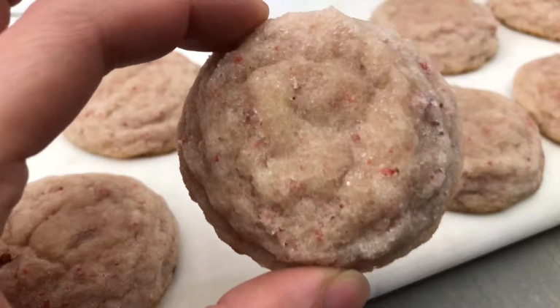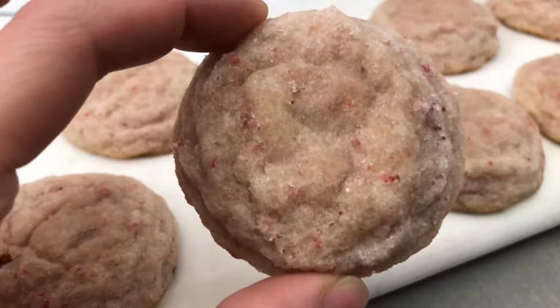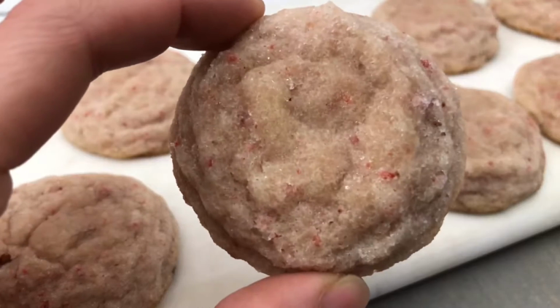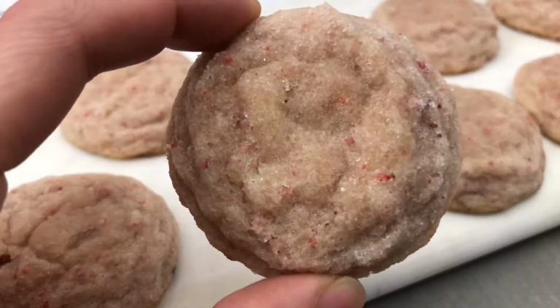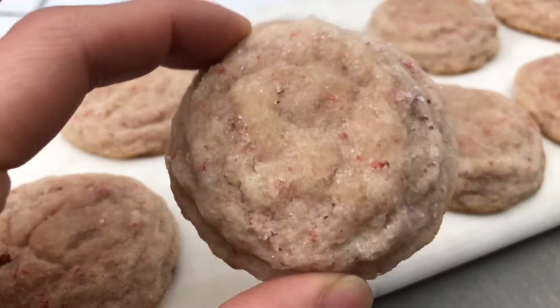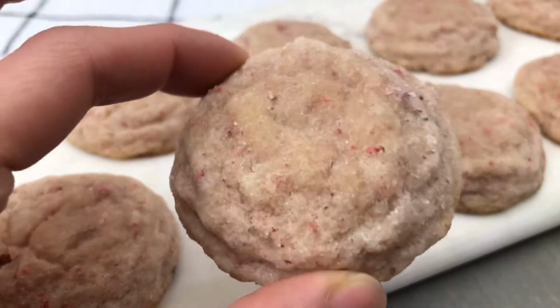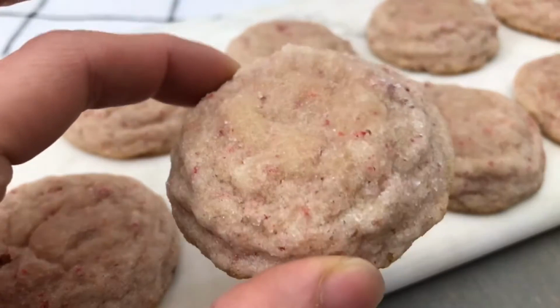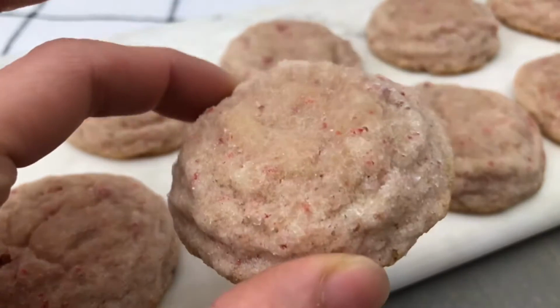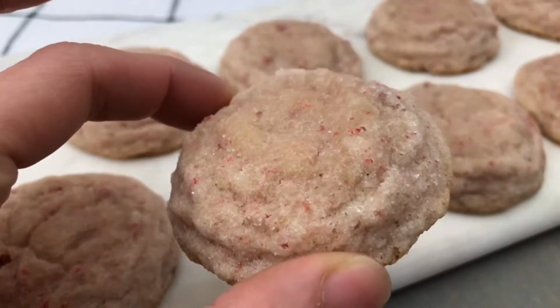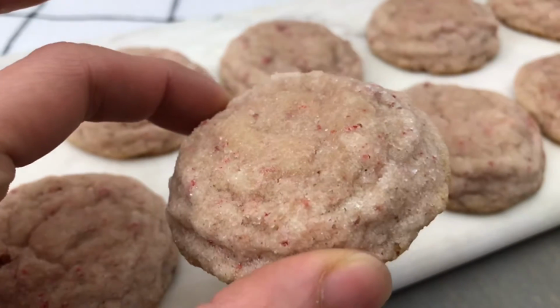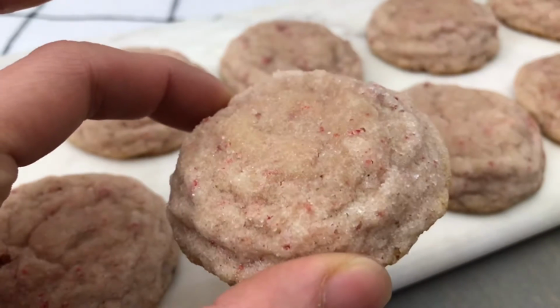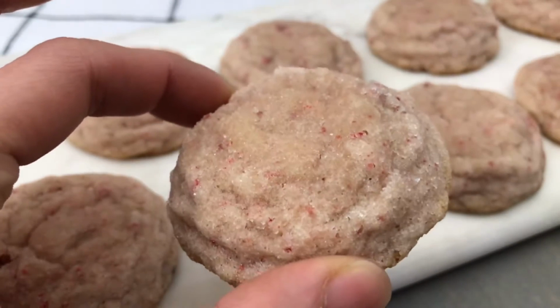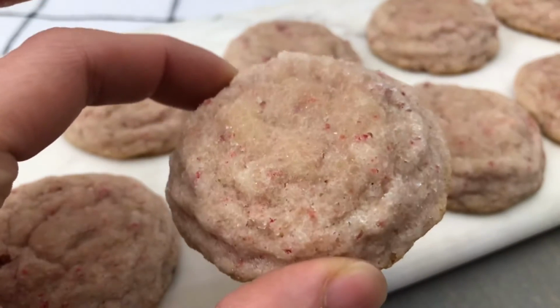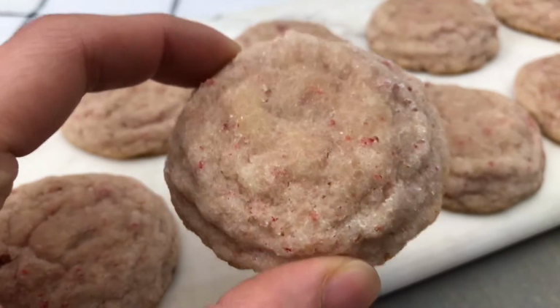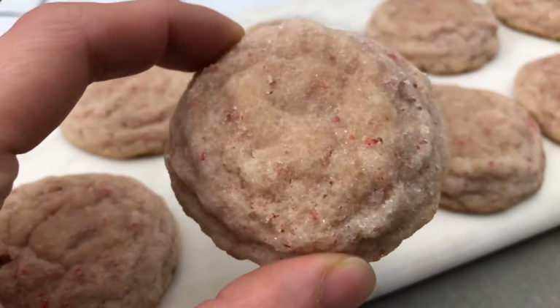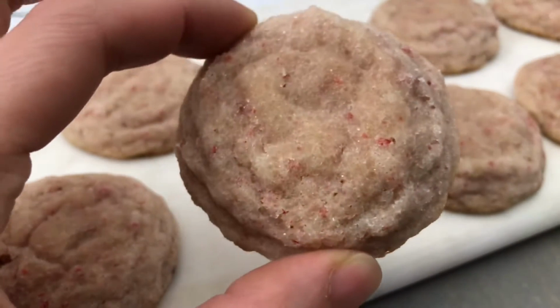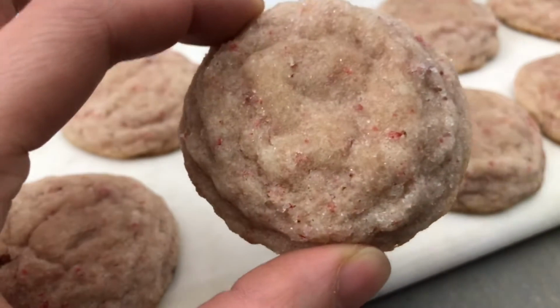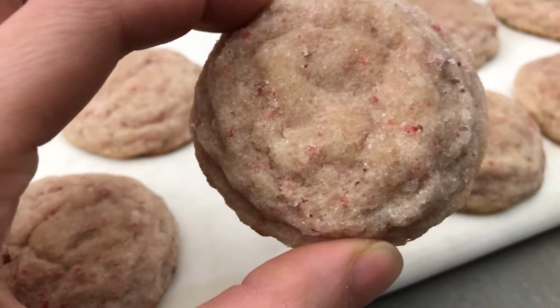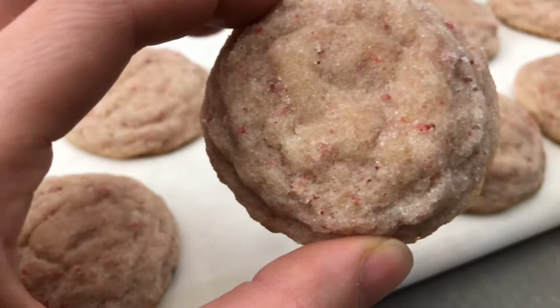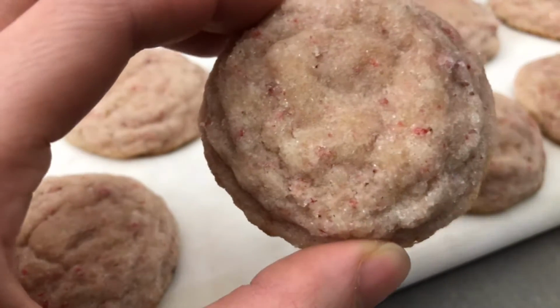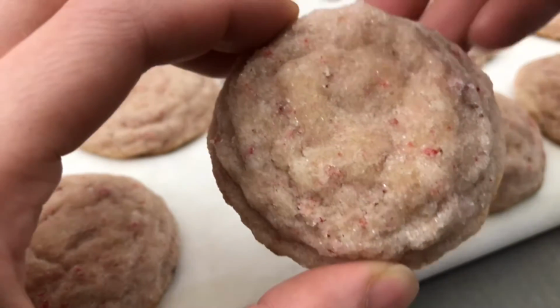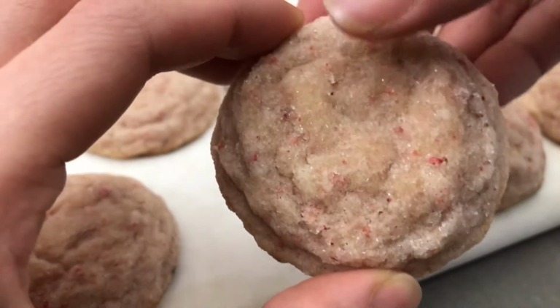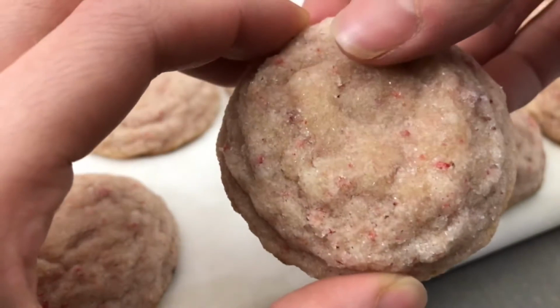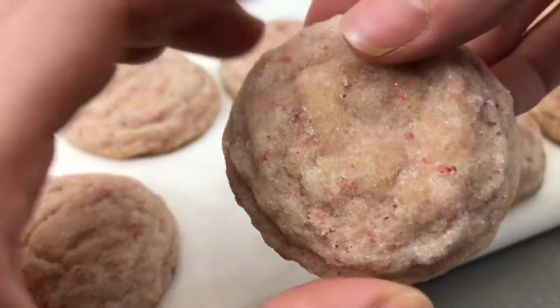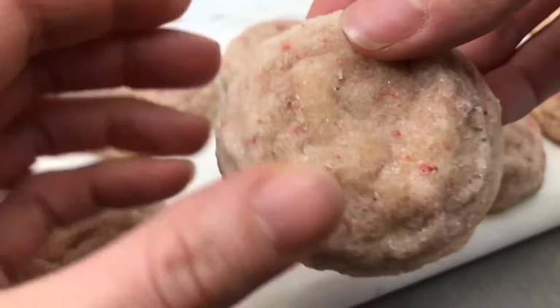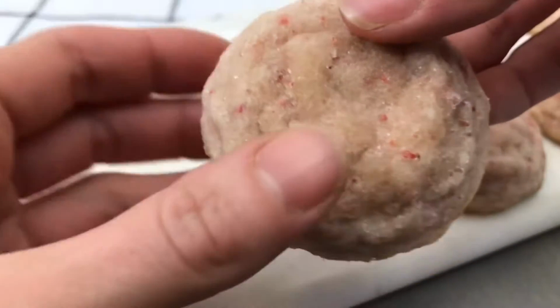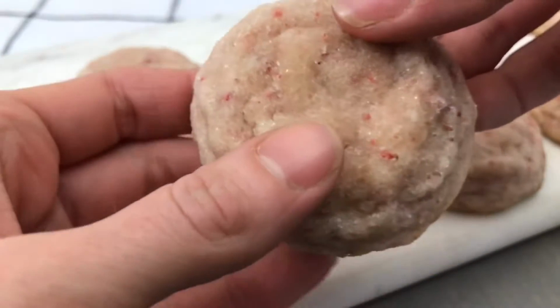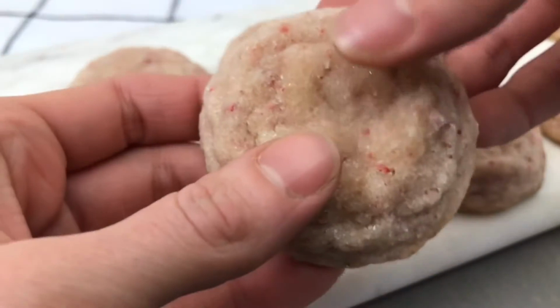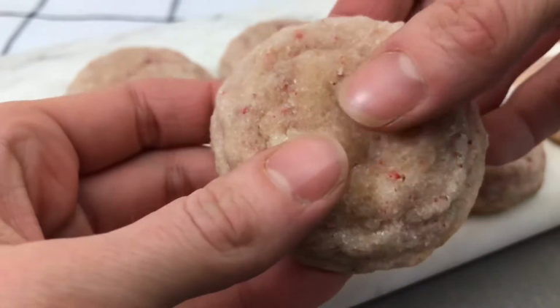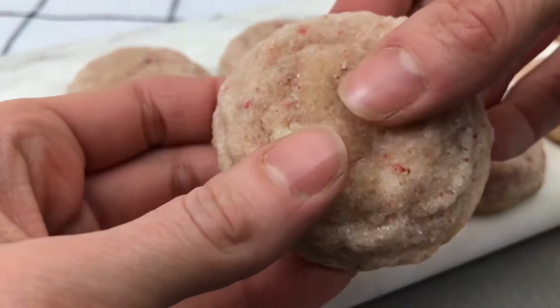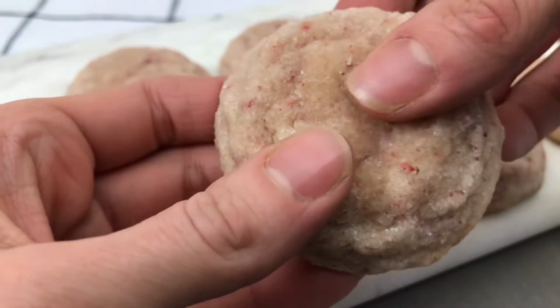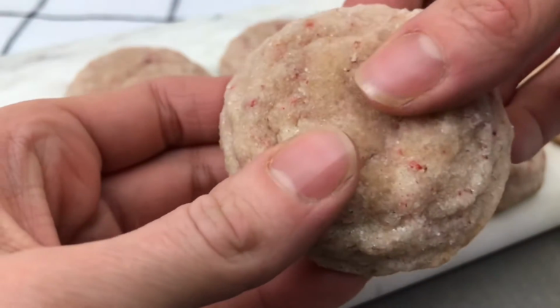For today's easy recipe I'll be showing you how to make chewy strawberry sugar cookies.